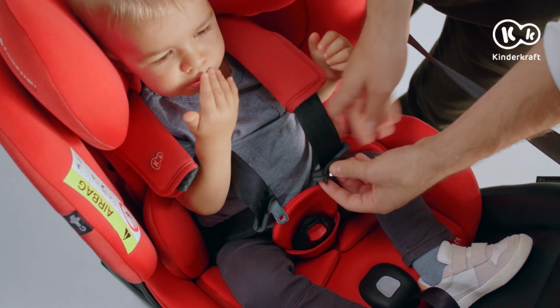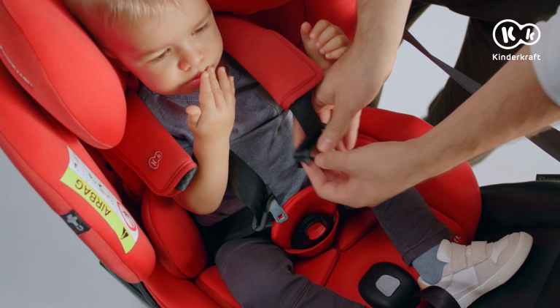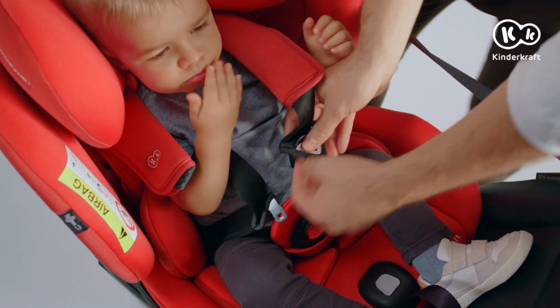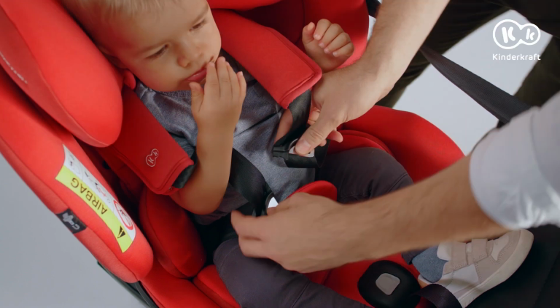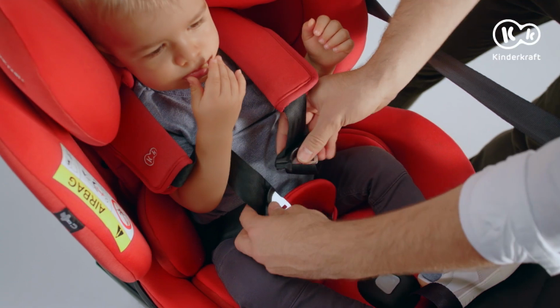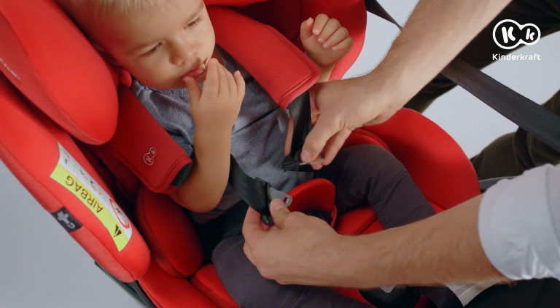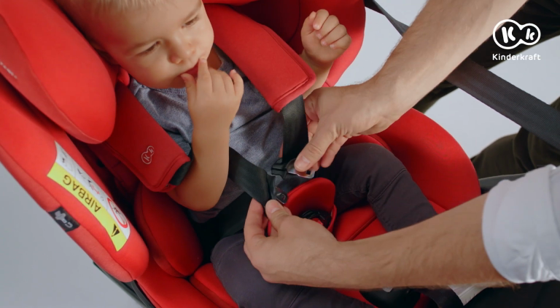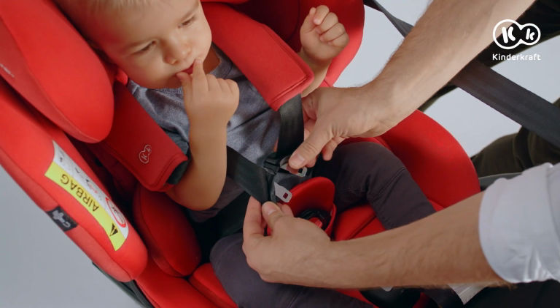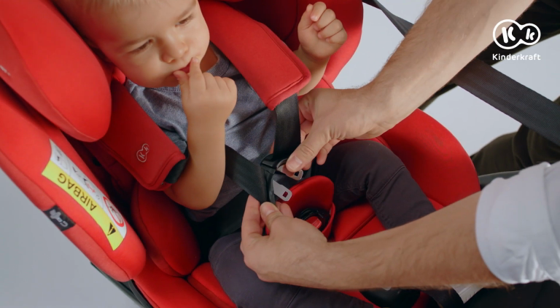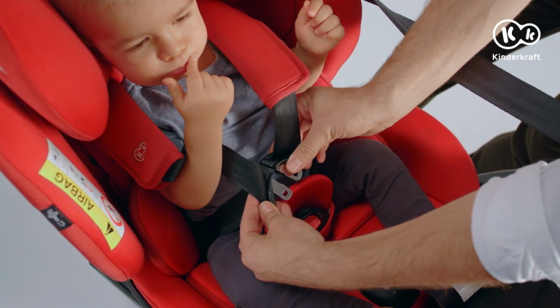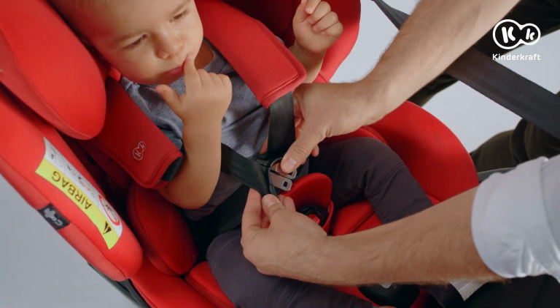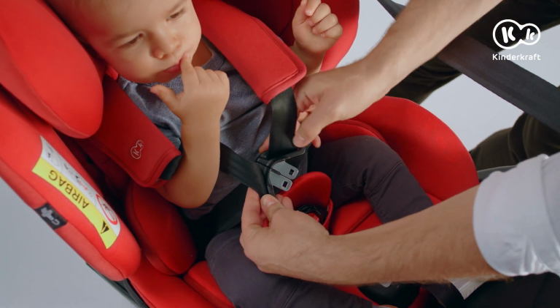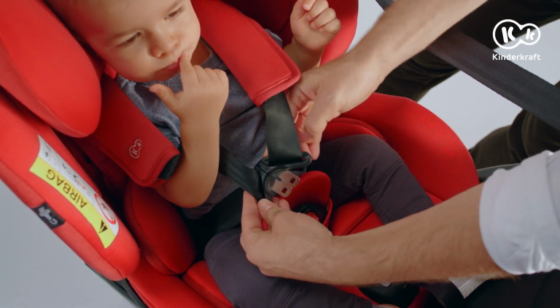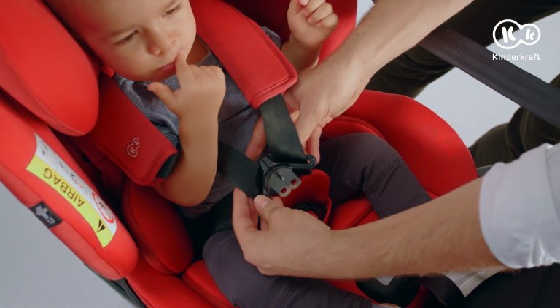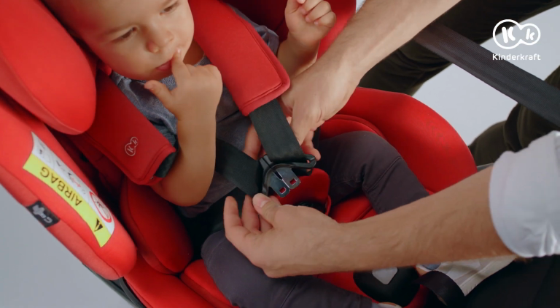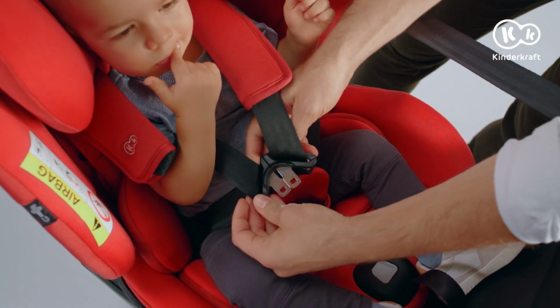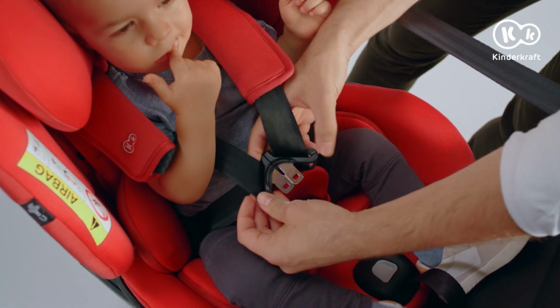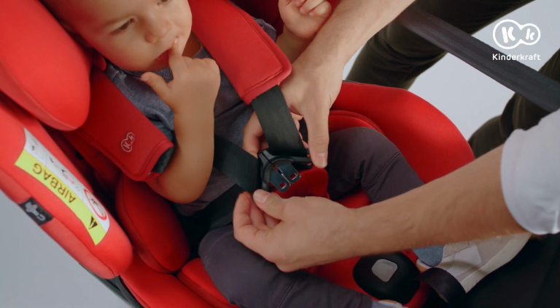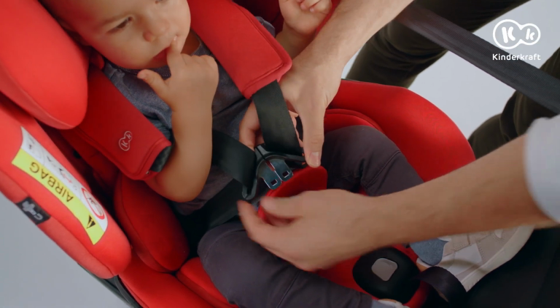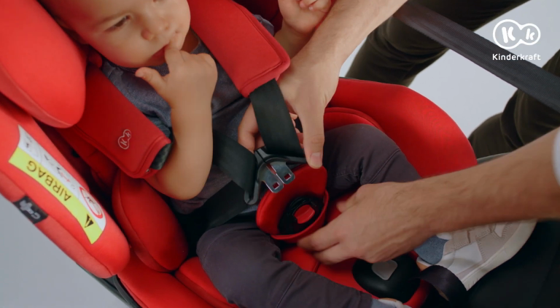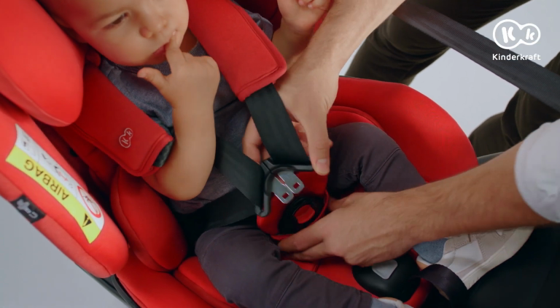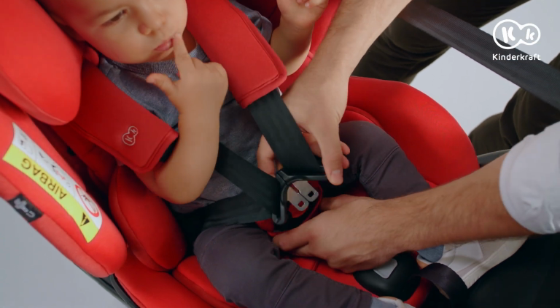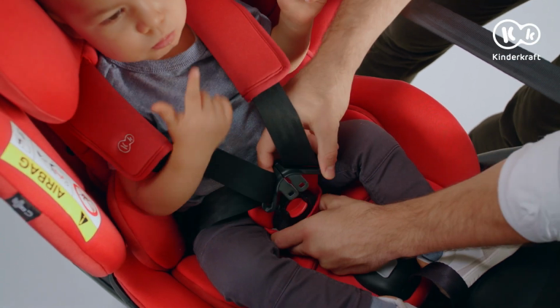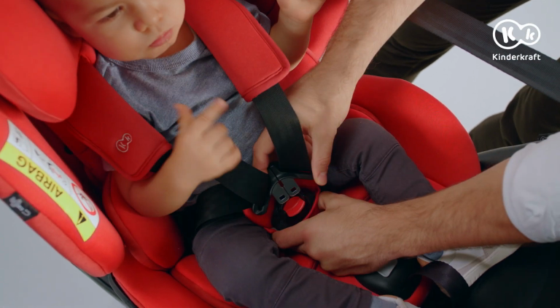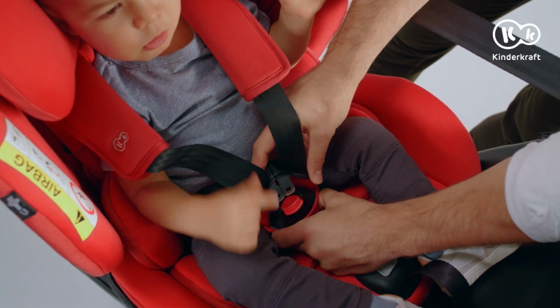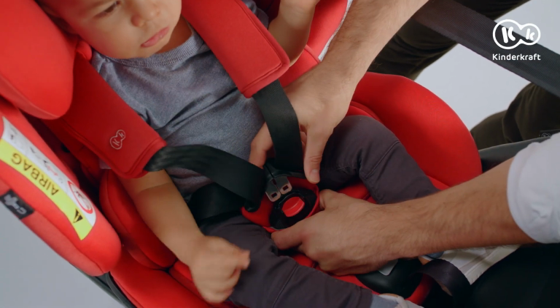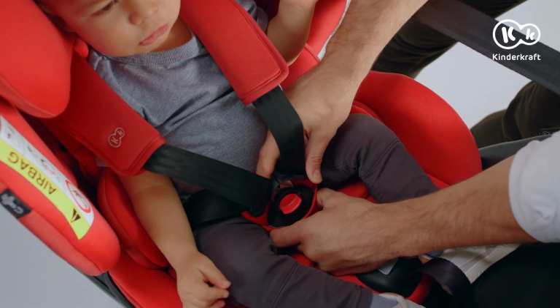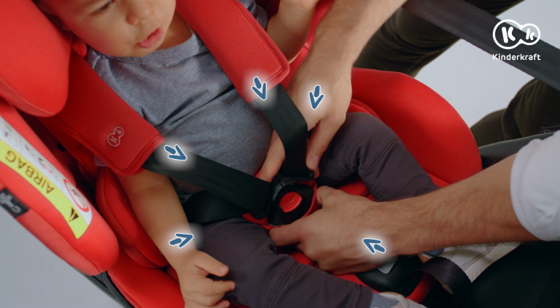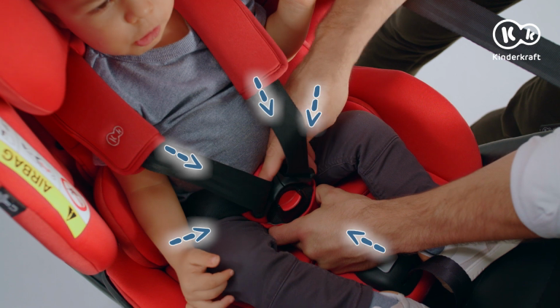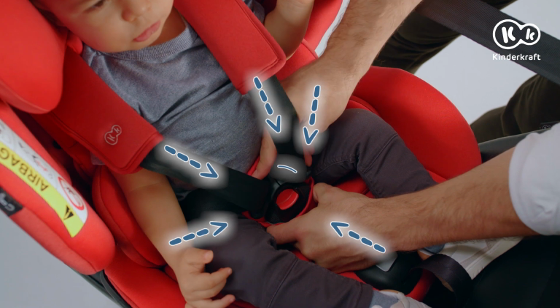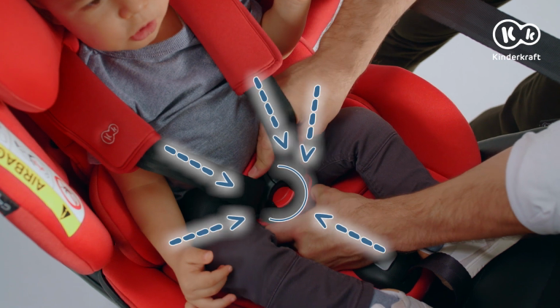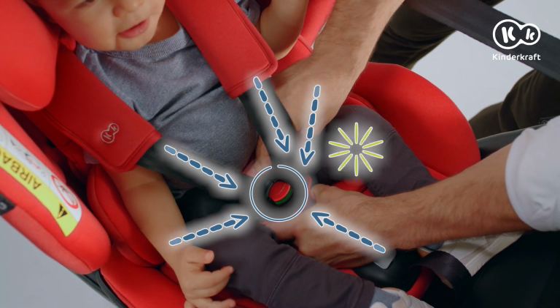The buckles come together for easier fastening, and the green indicator shows that they've been properly fastened.